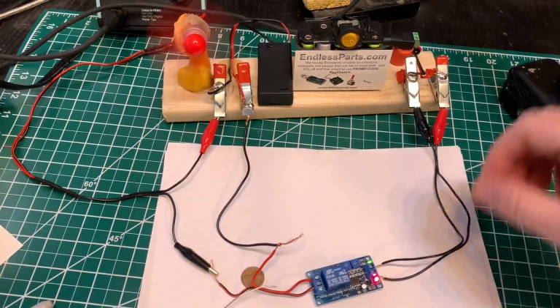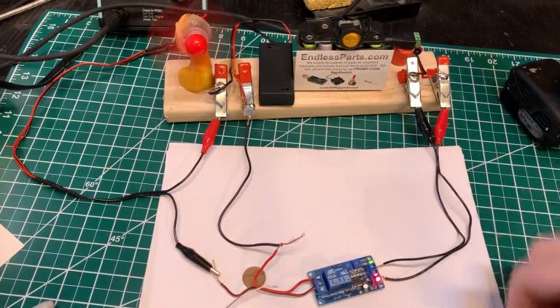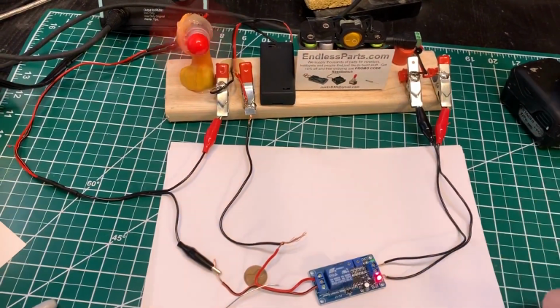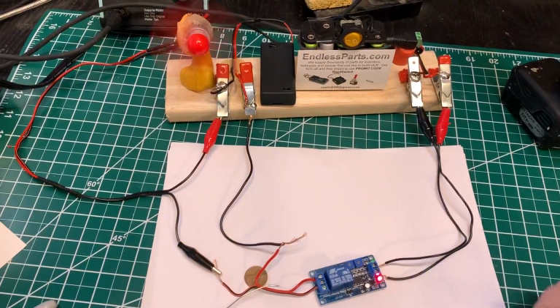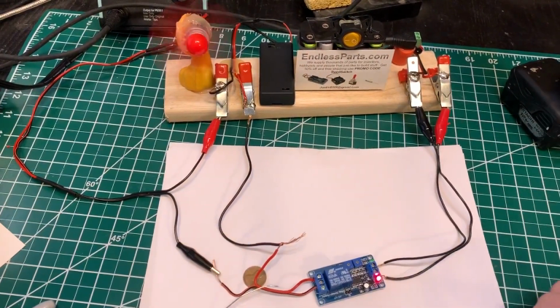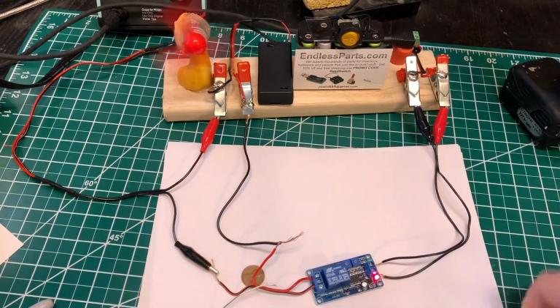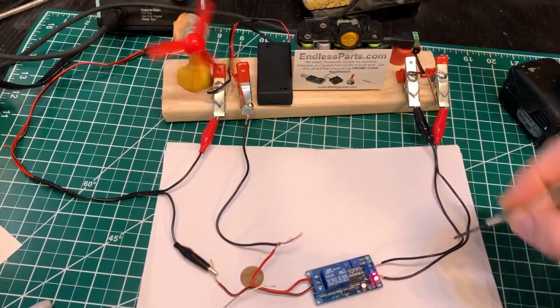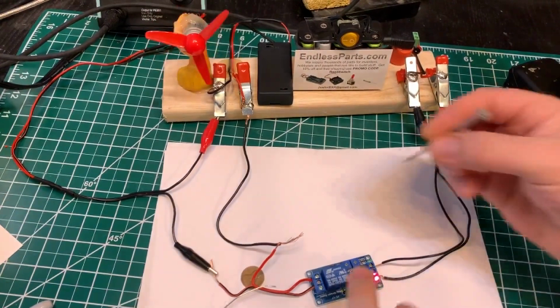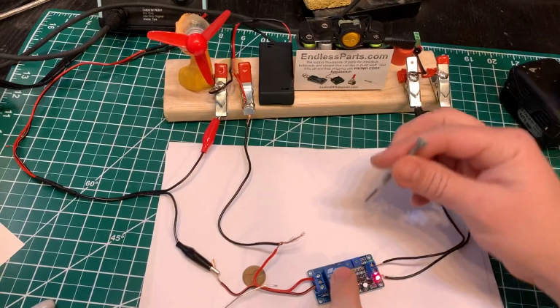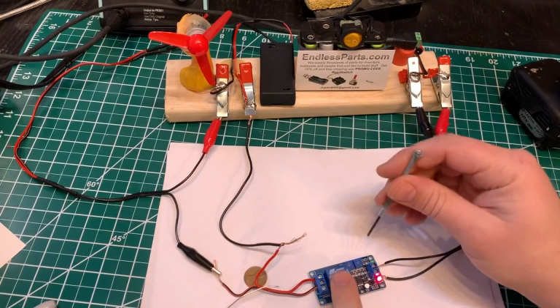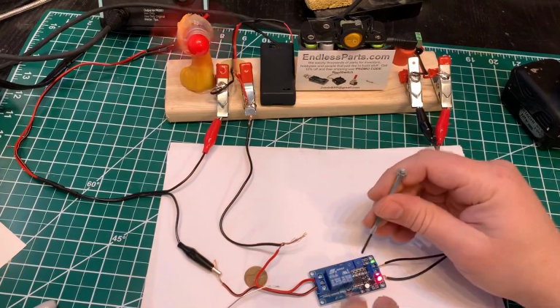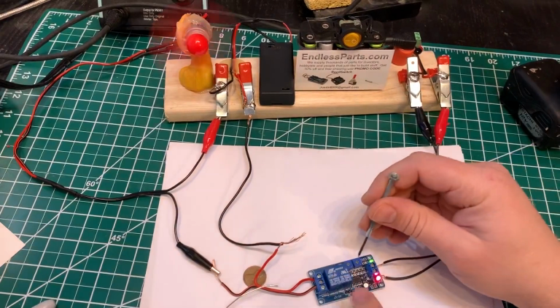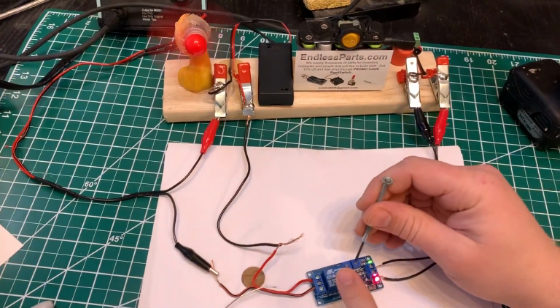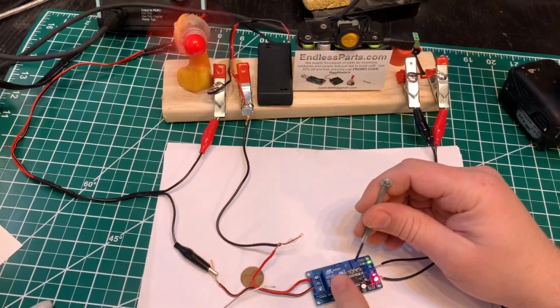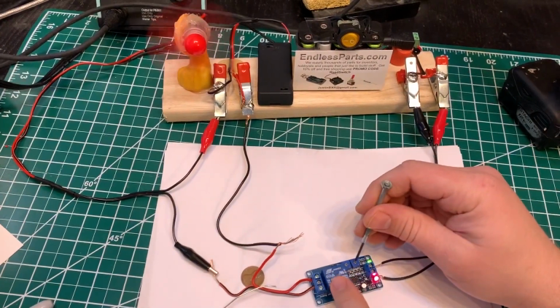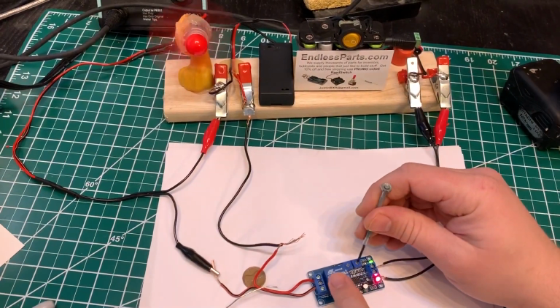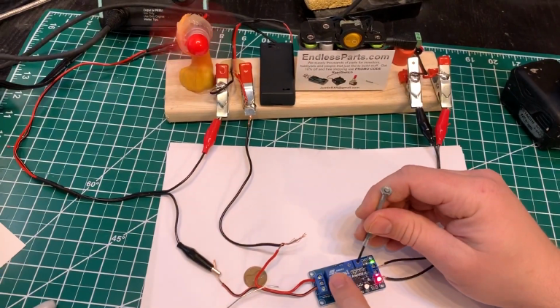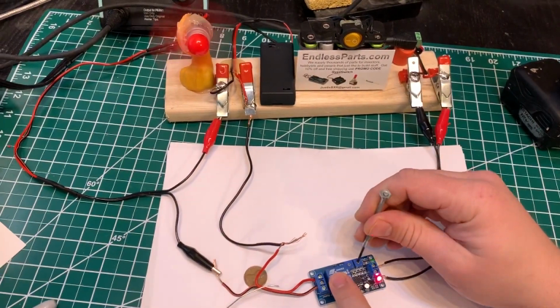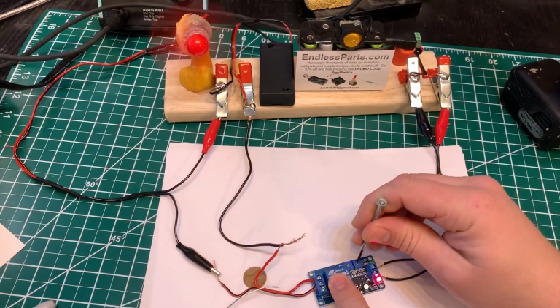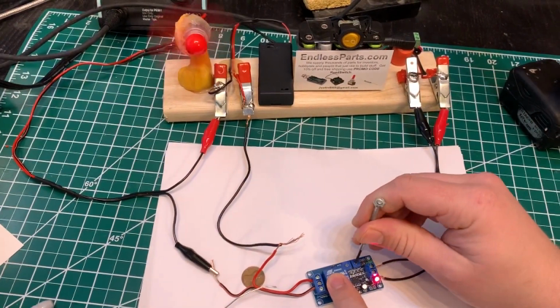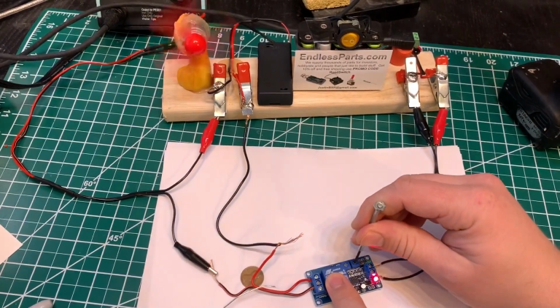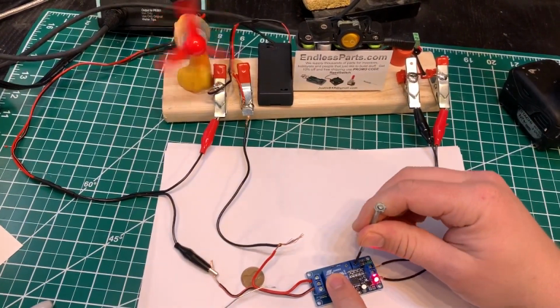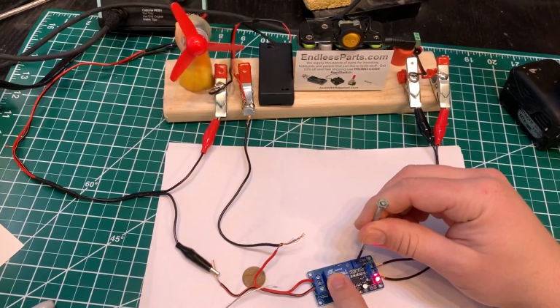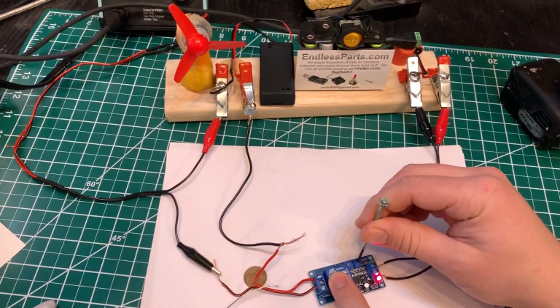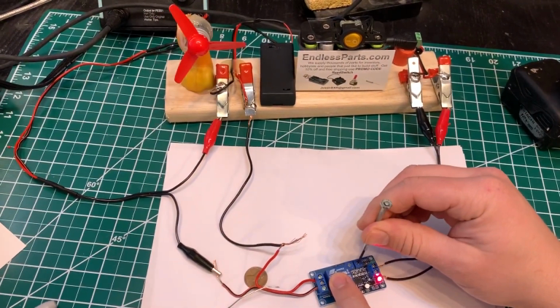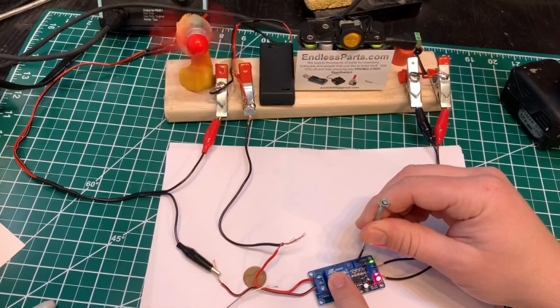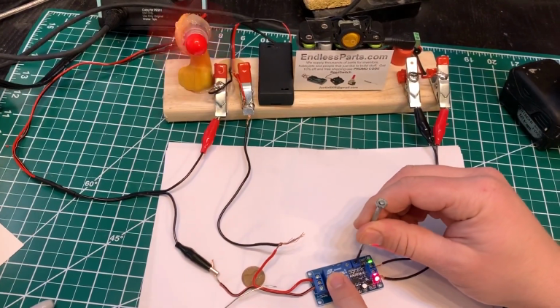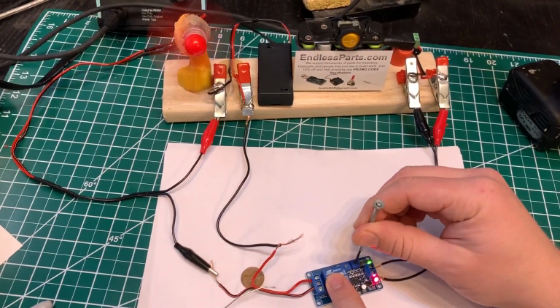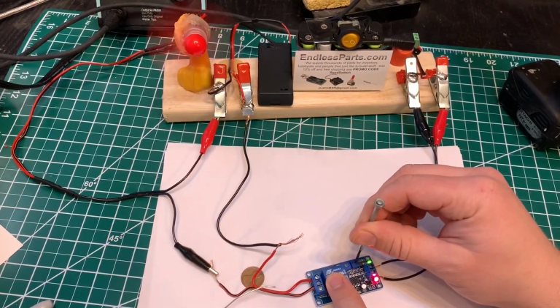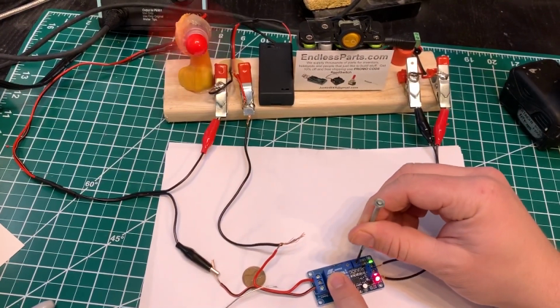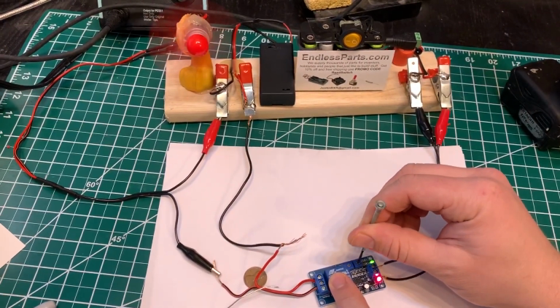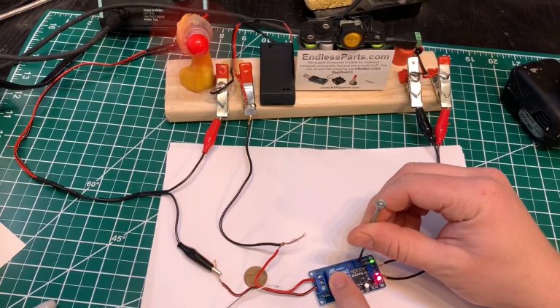You can adjust this by spinning this dial.